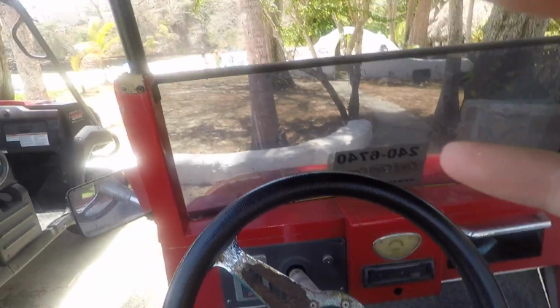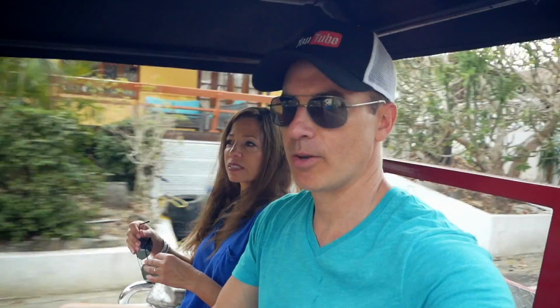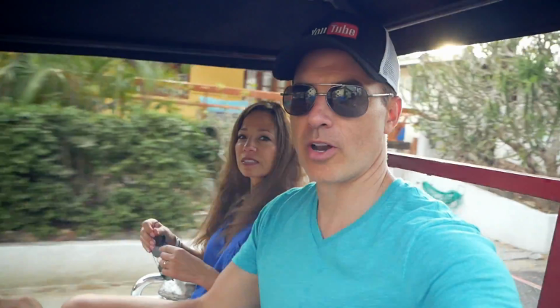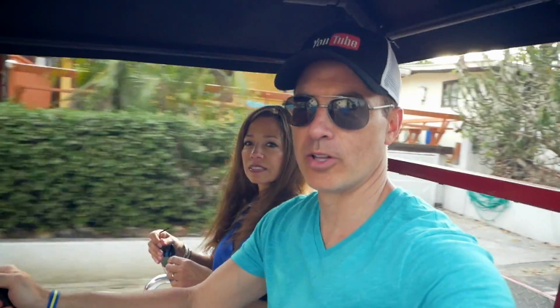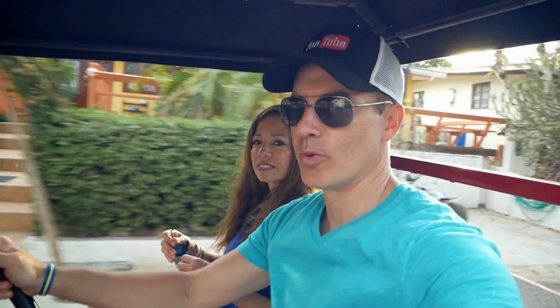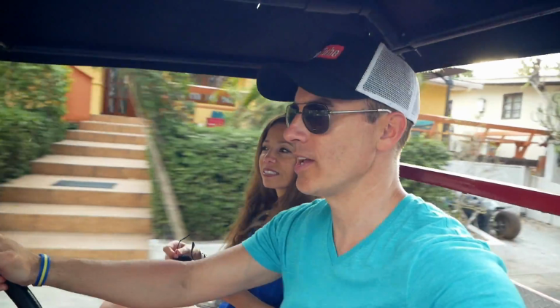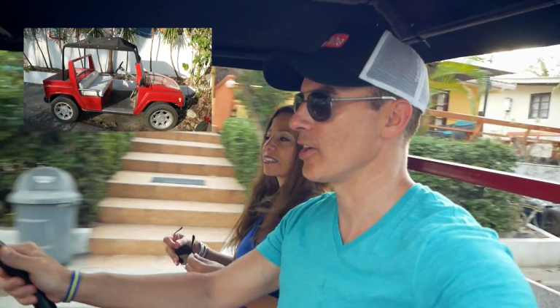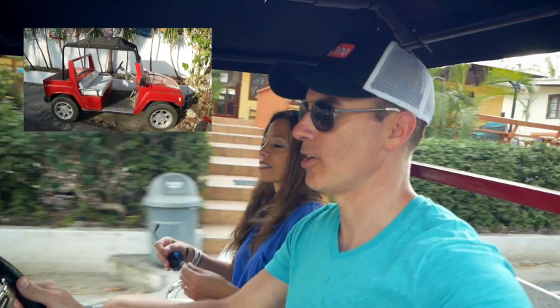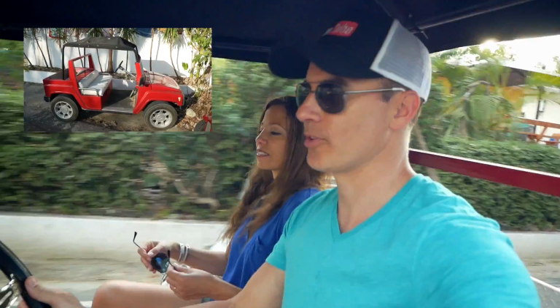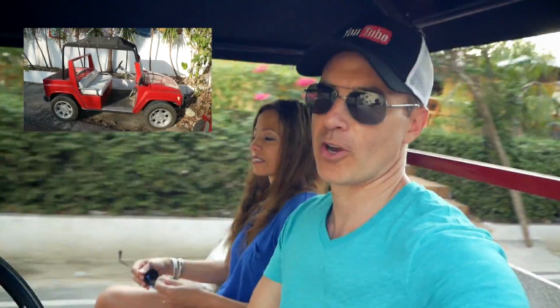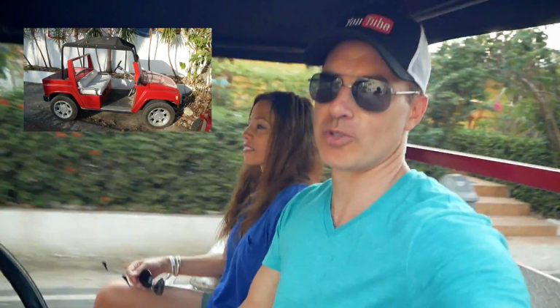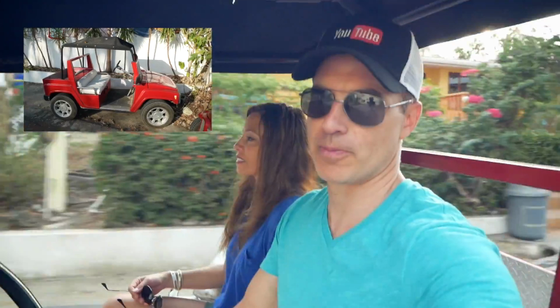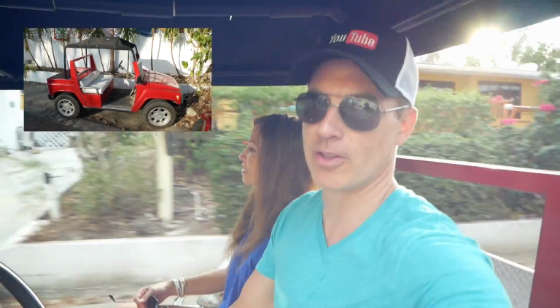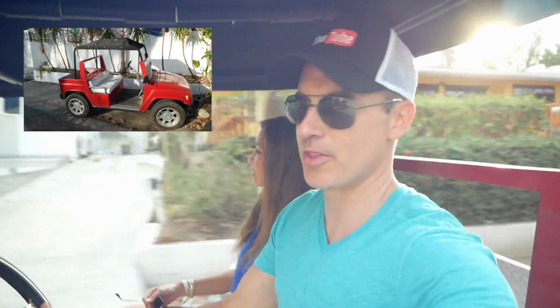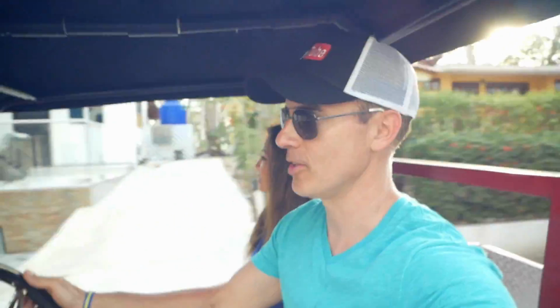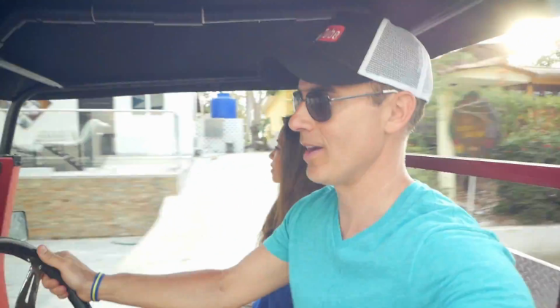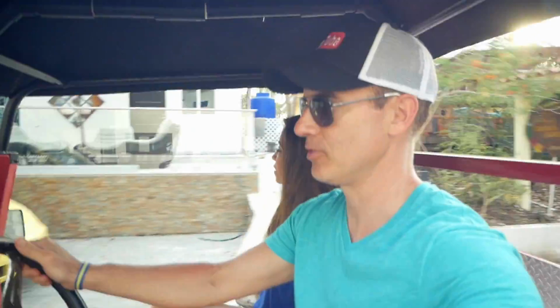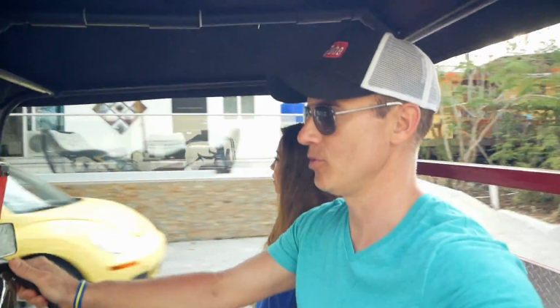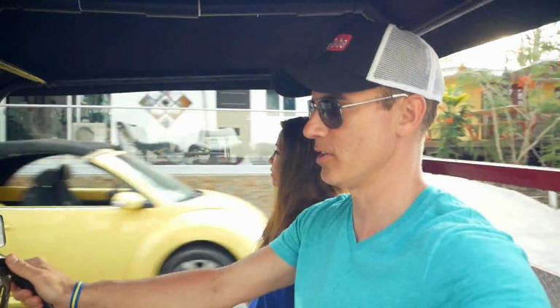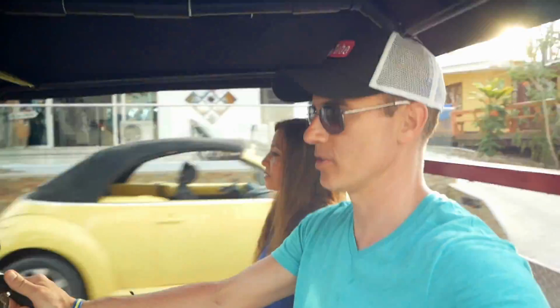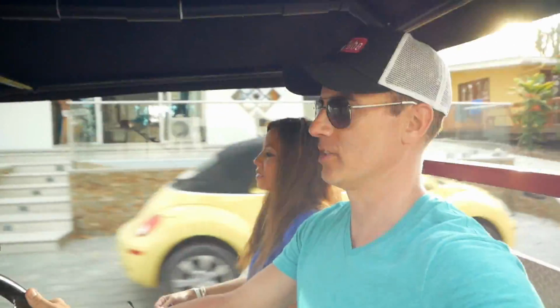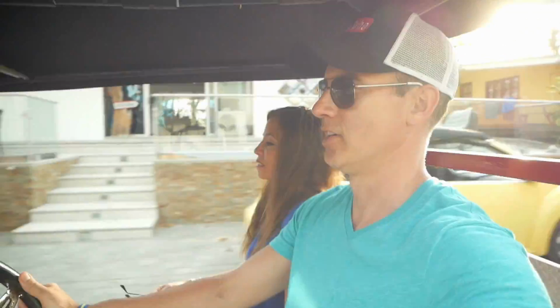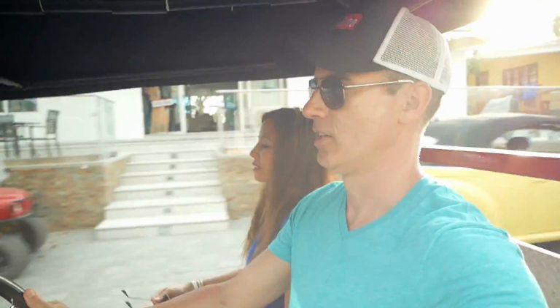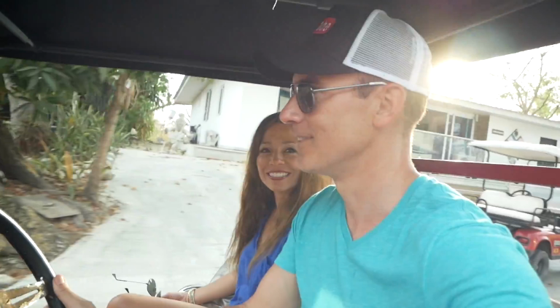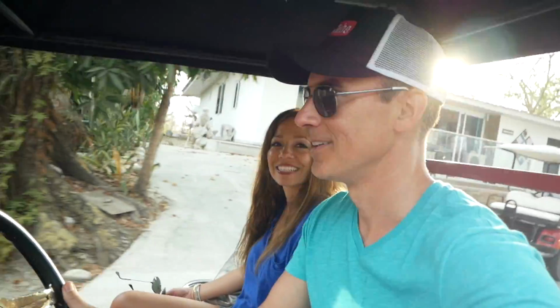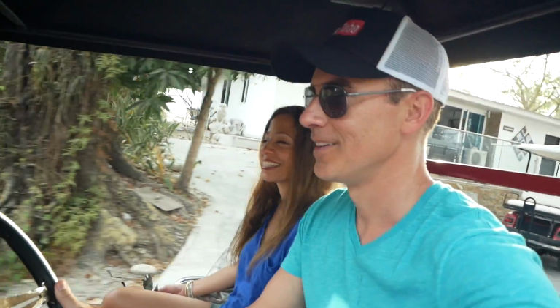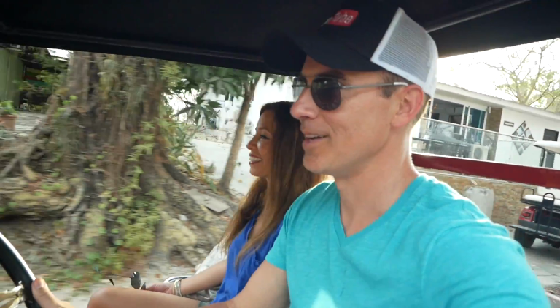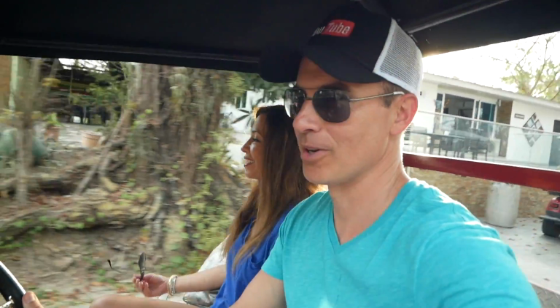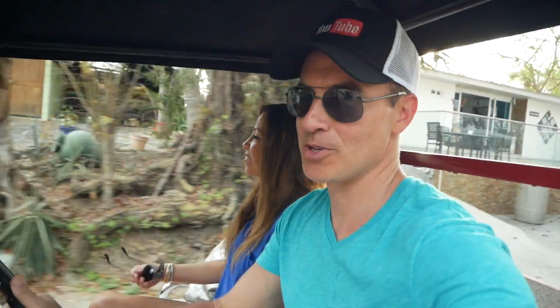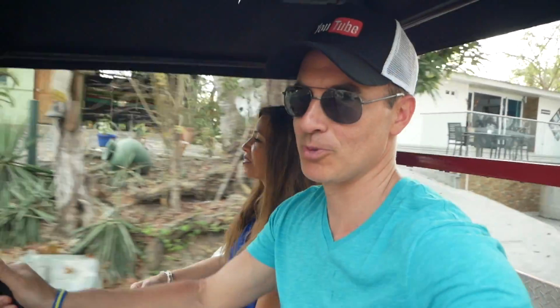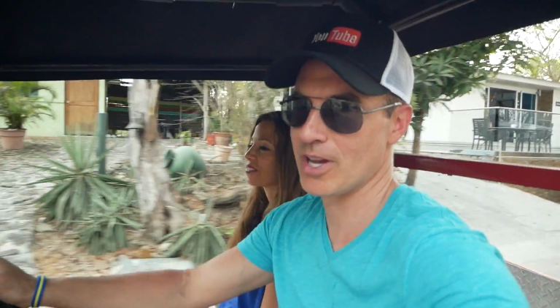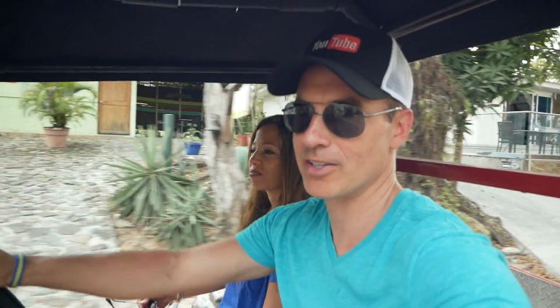We're on our little red golf cart, which is apparently the thing you have to do here, and we're going to go explore the island.